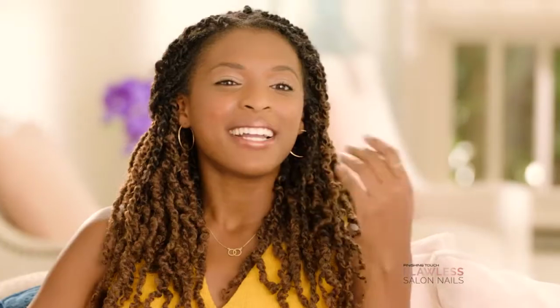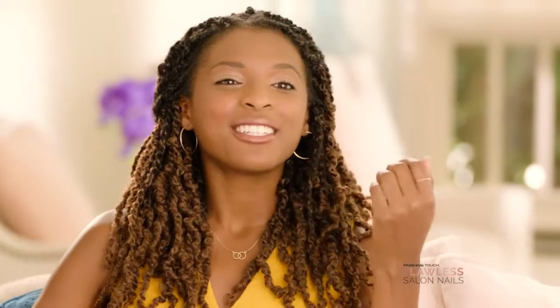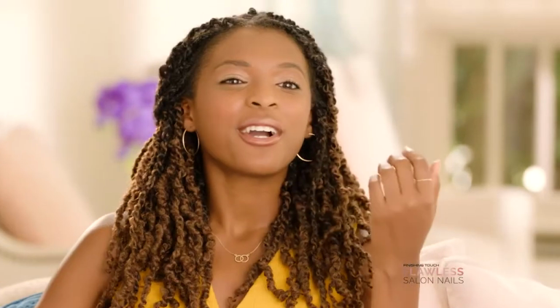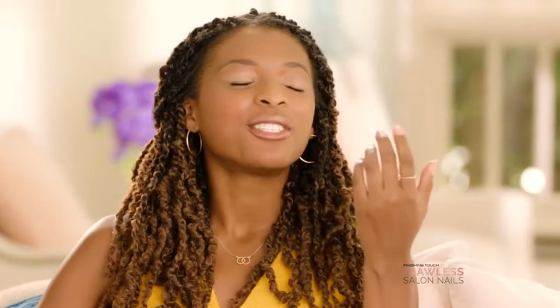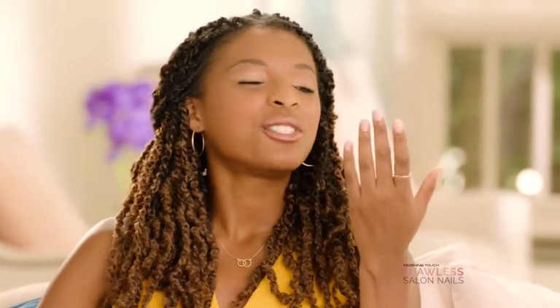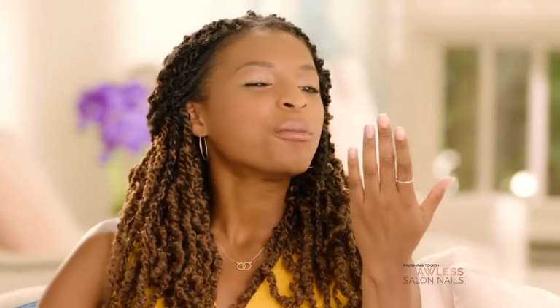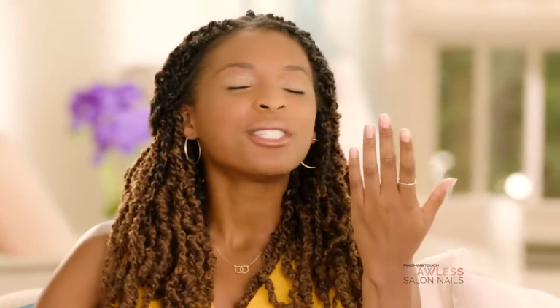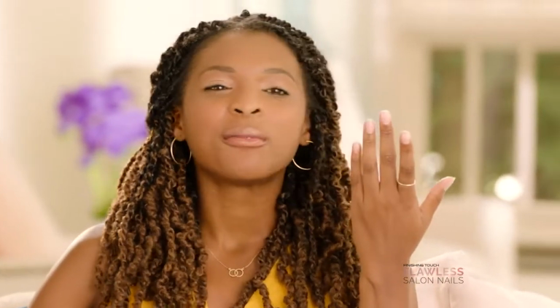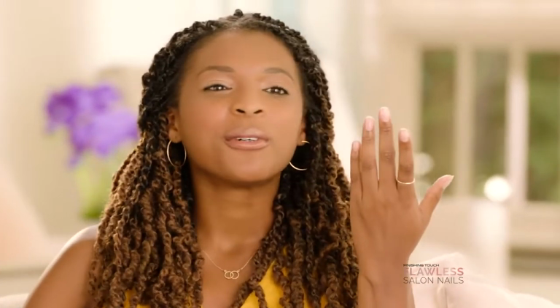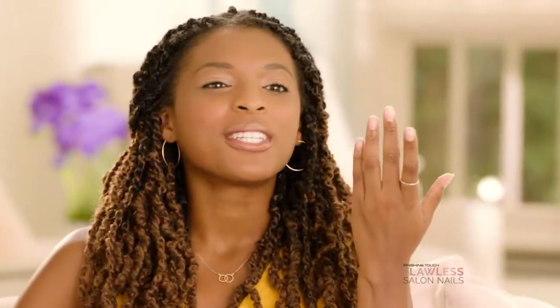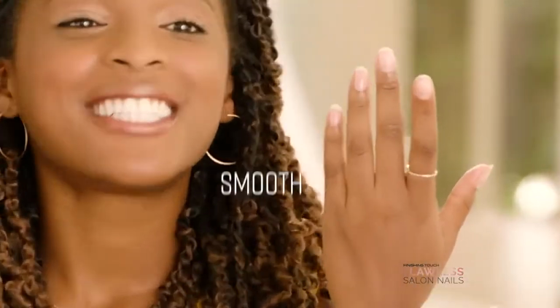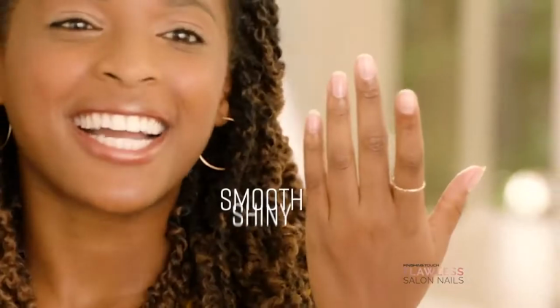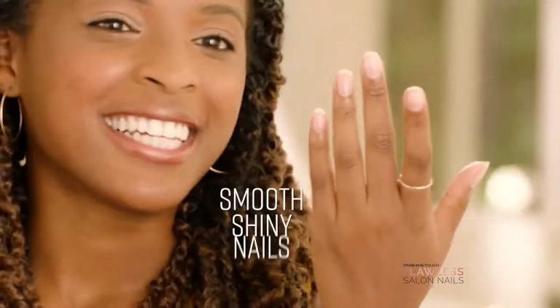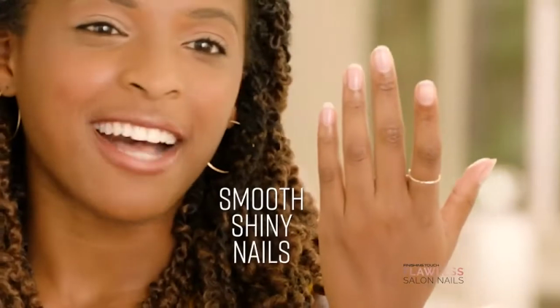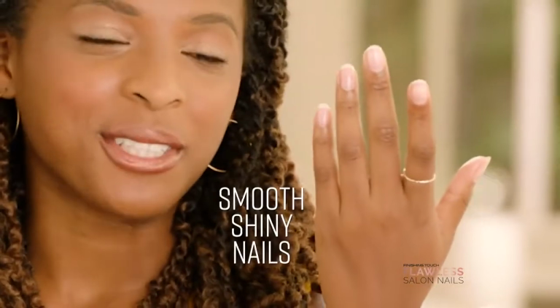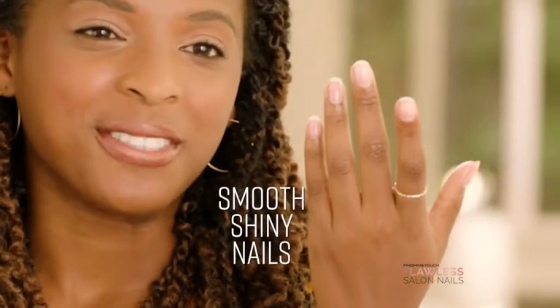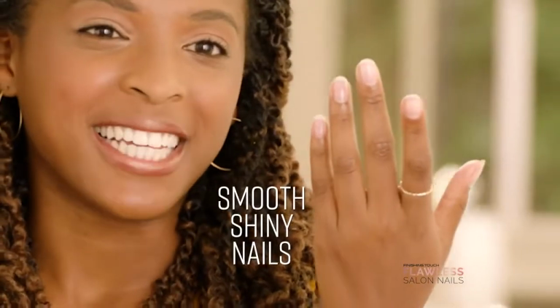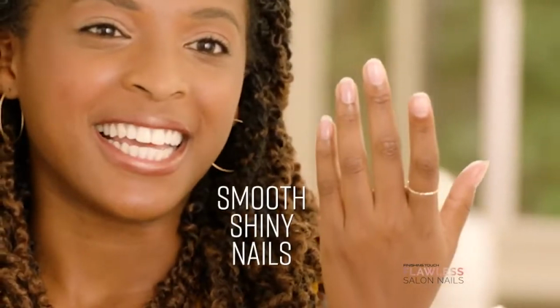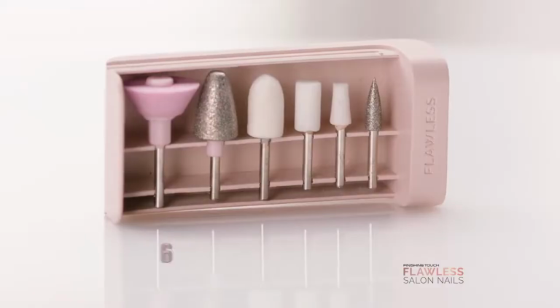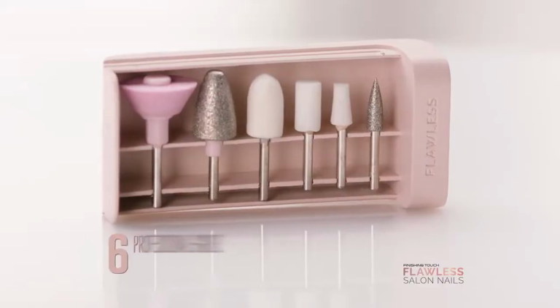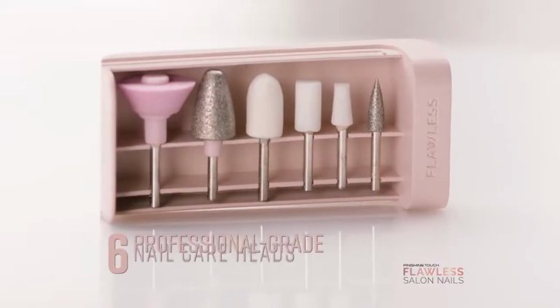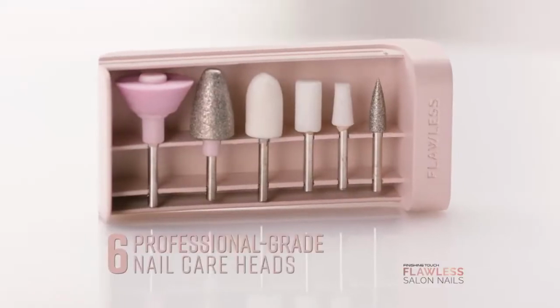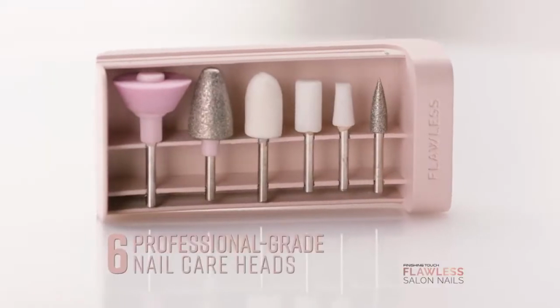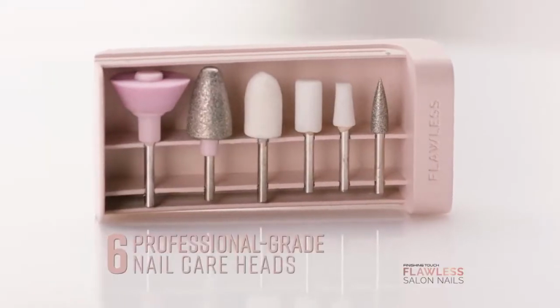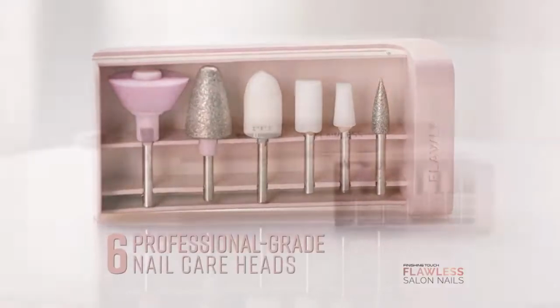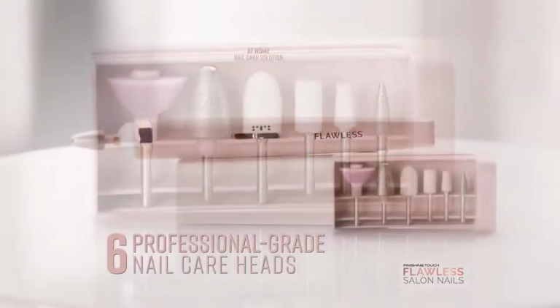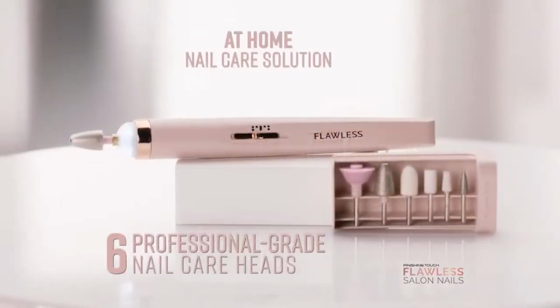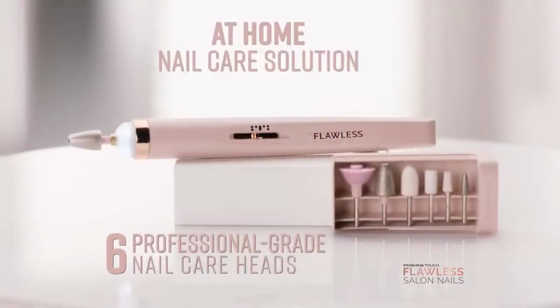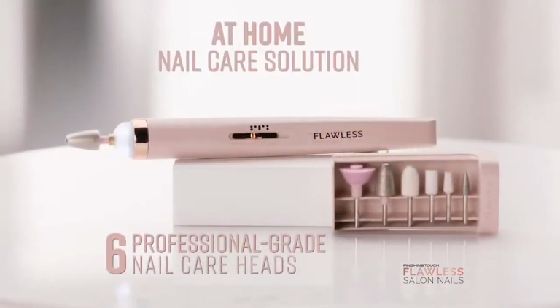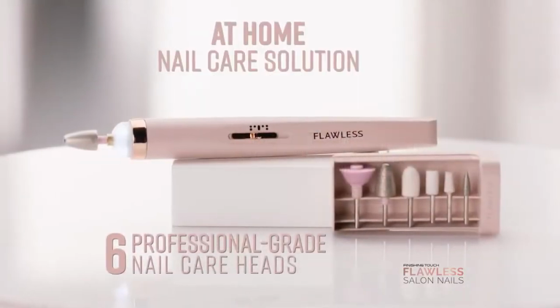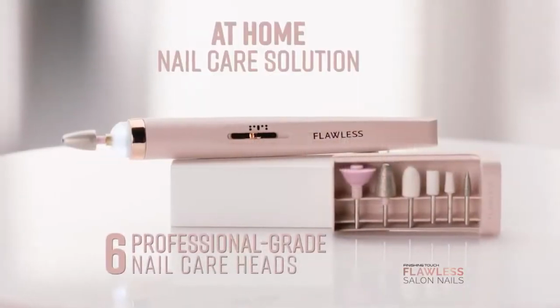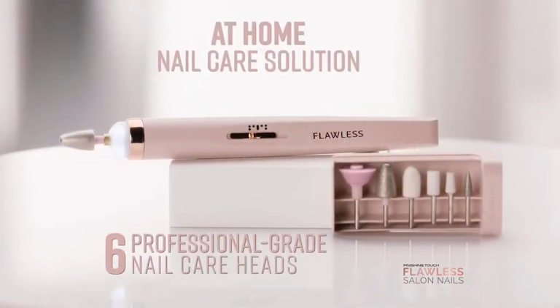My nails are super smooth, shiny after using it. With six professional grade nail care heads,